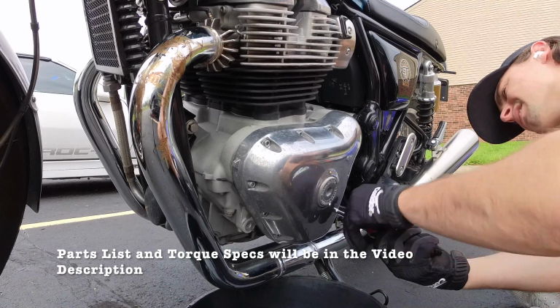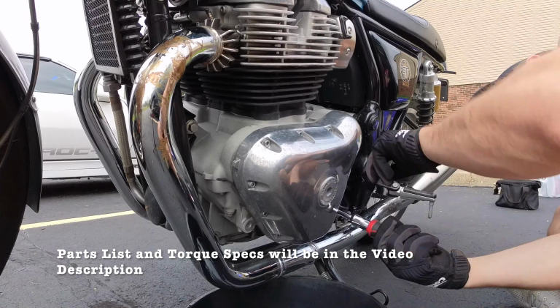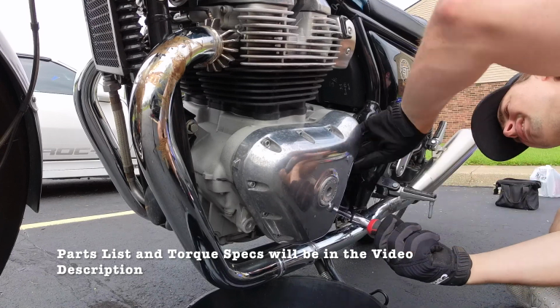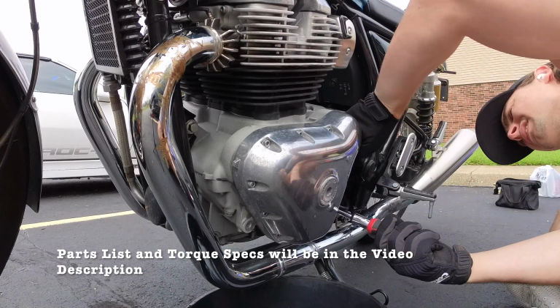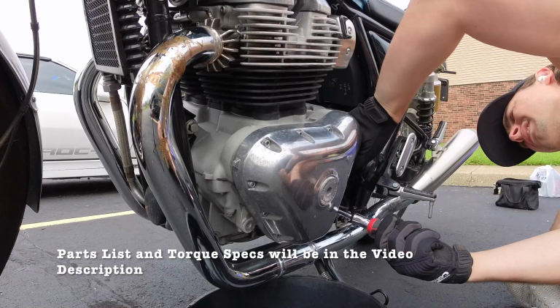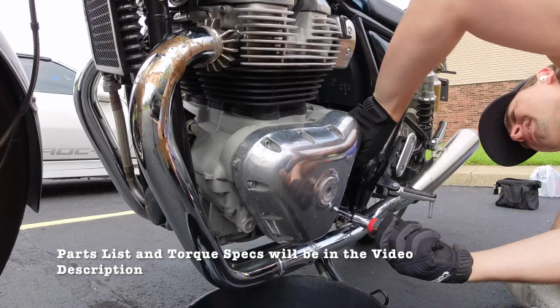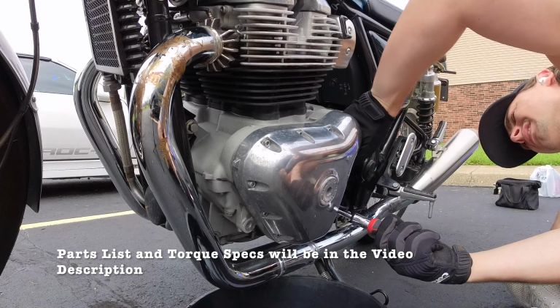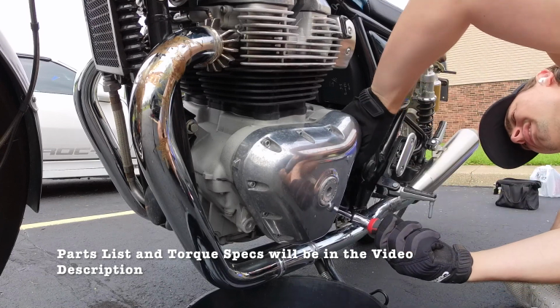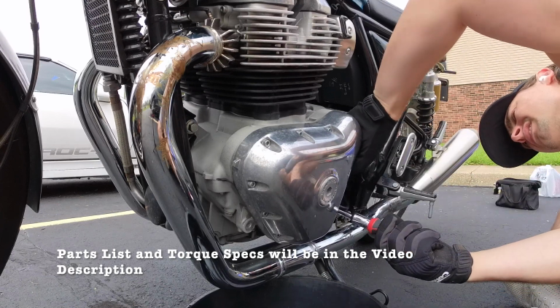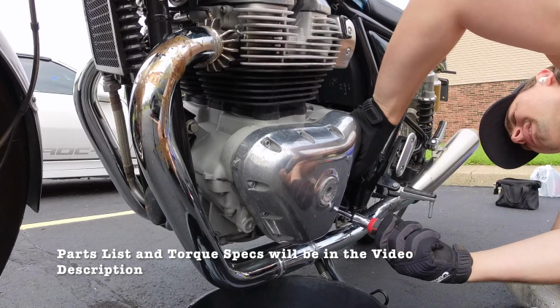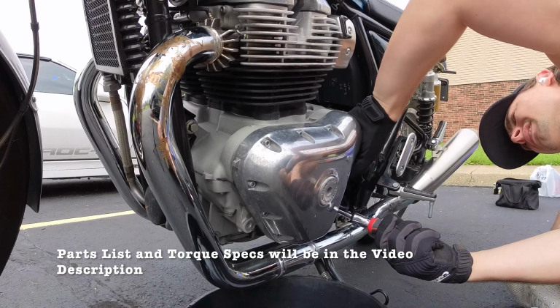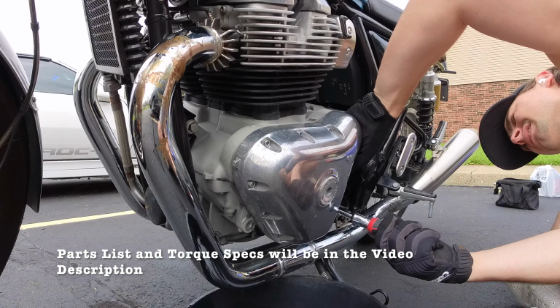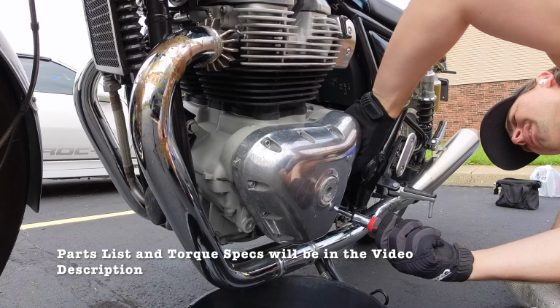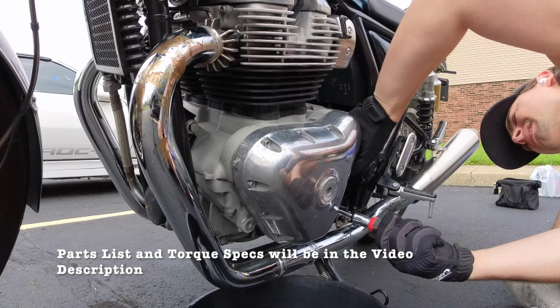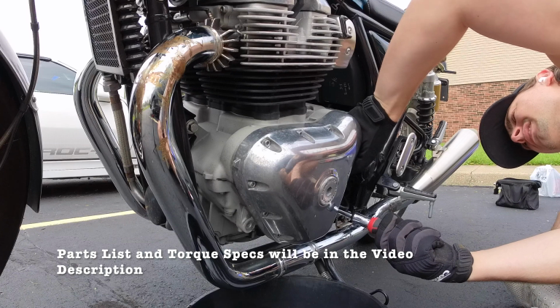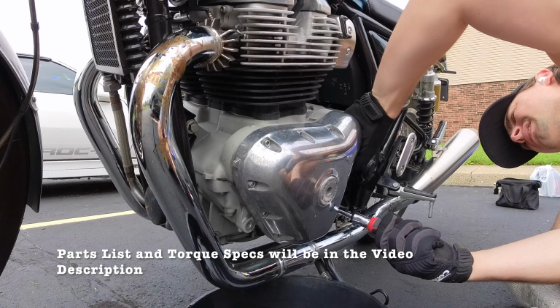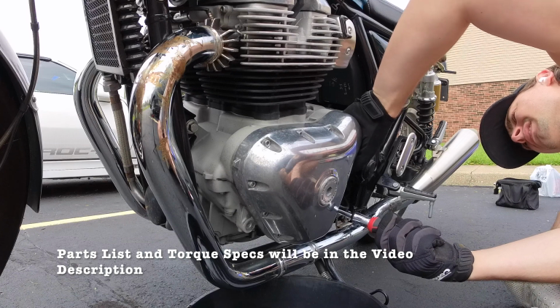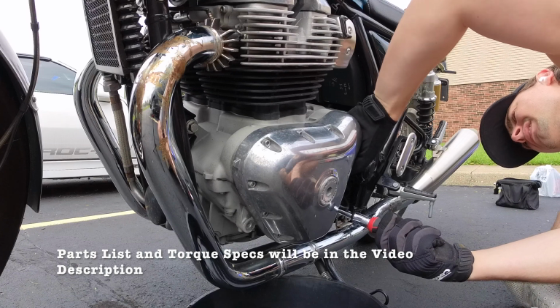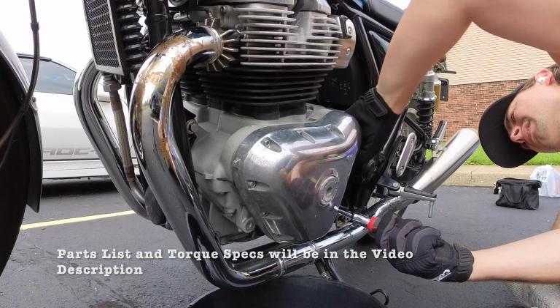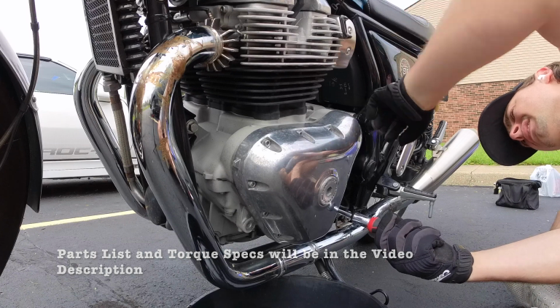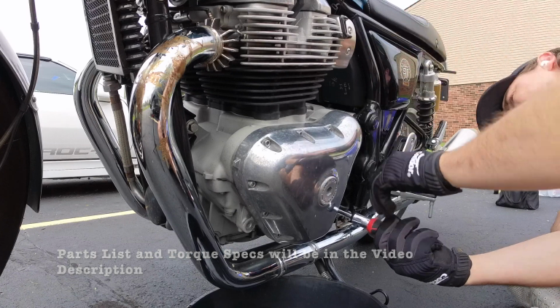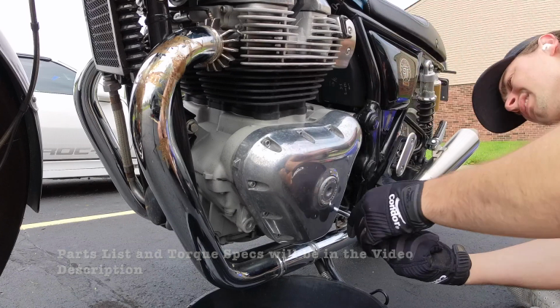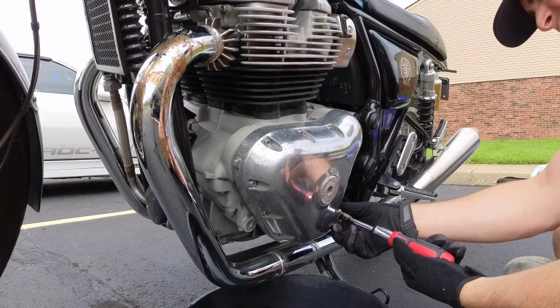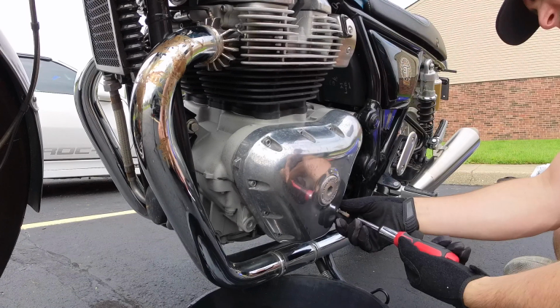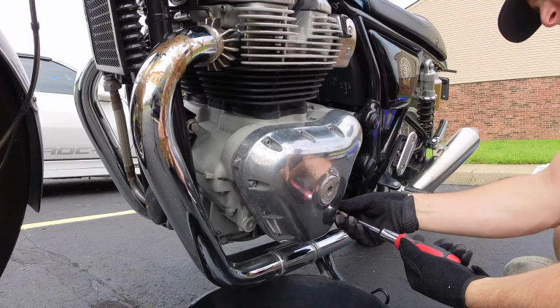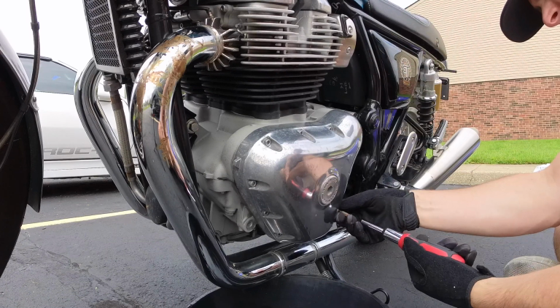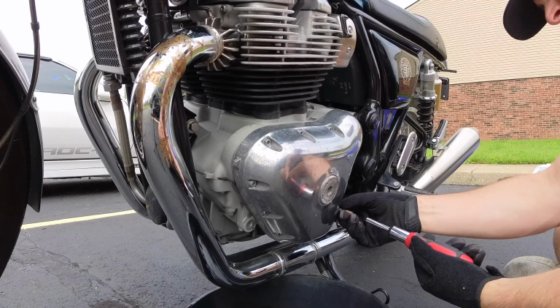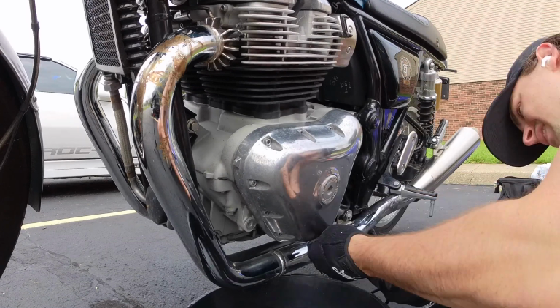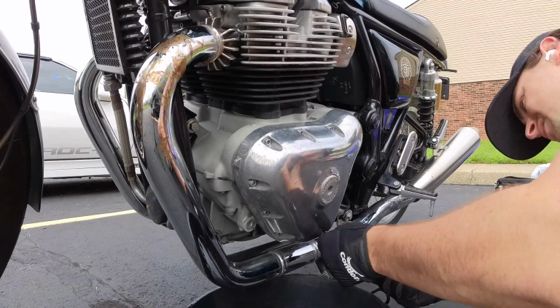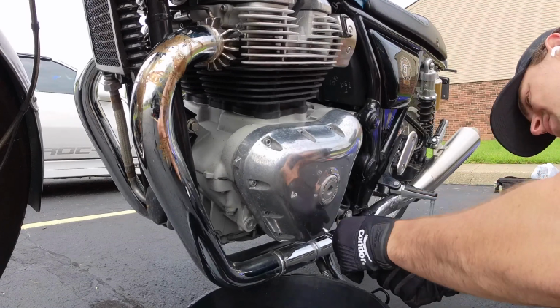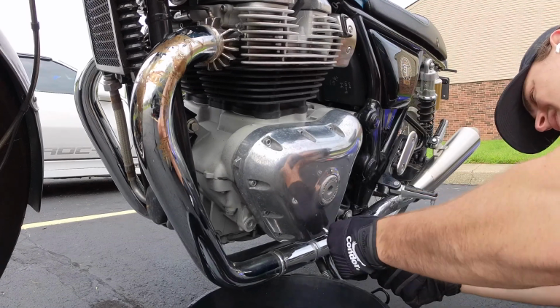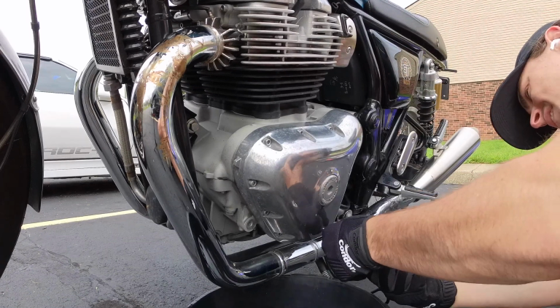To get to the alternator, you need to remove the crankcase cover.